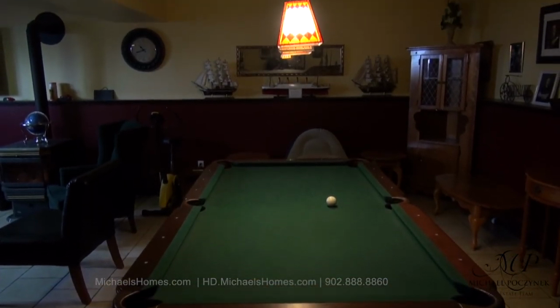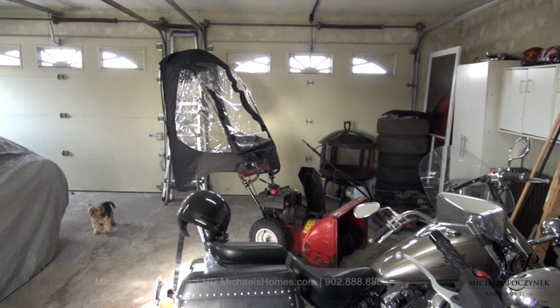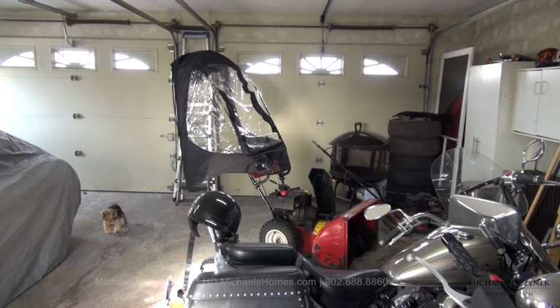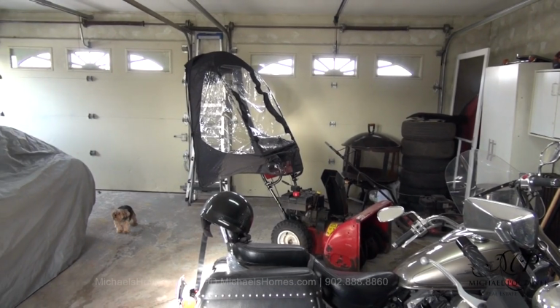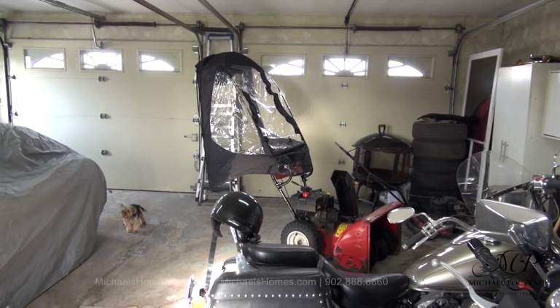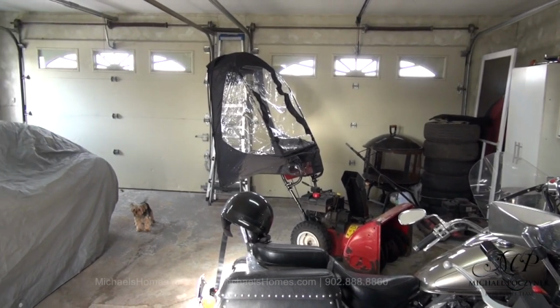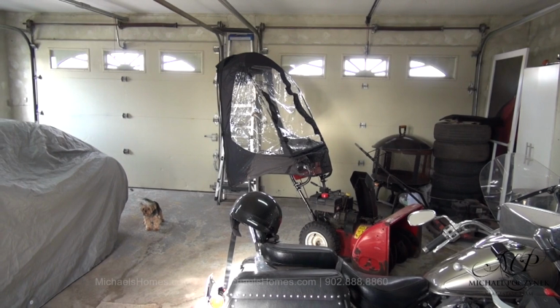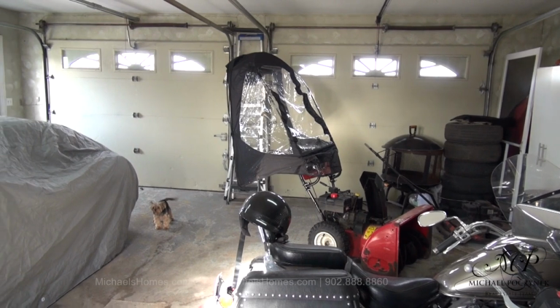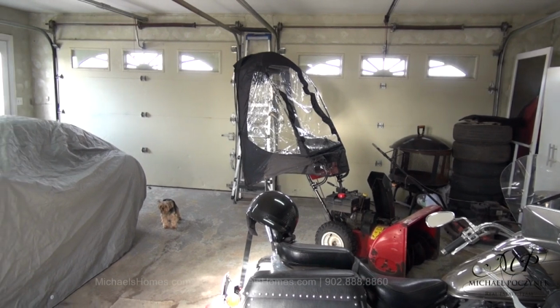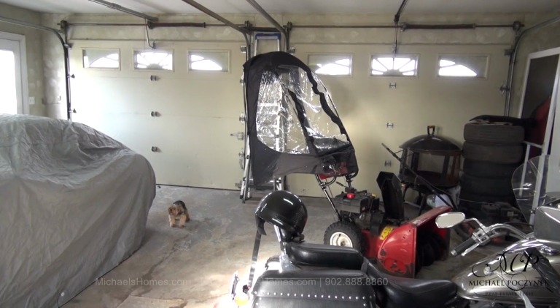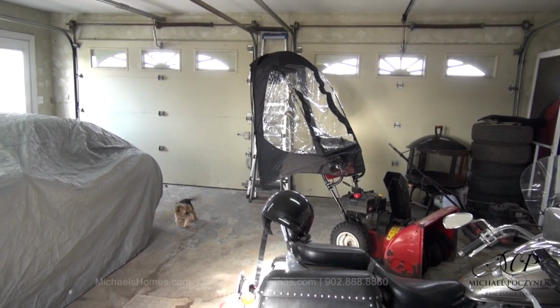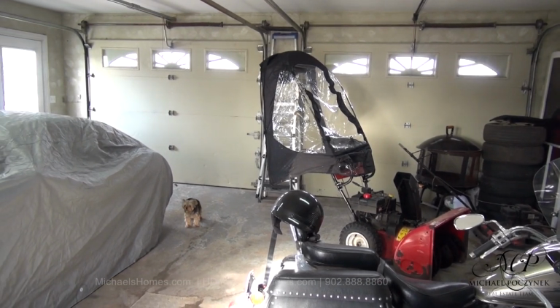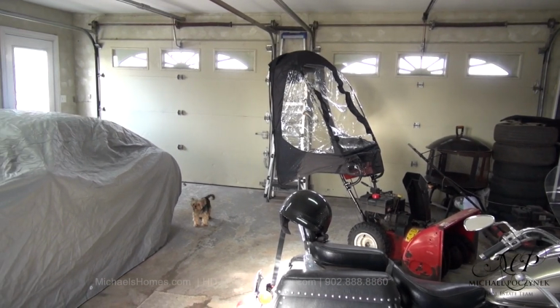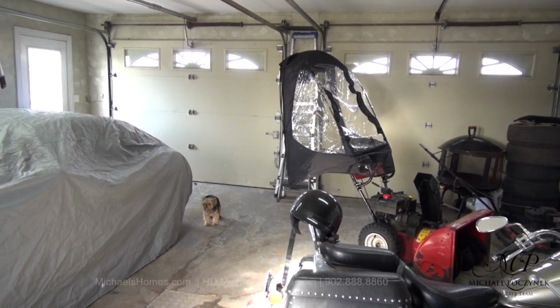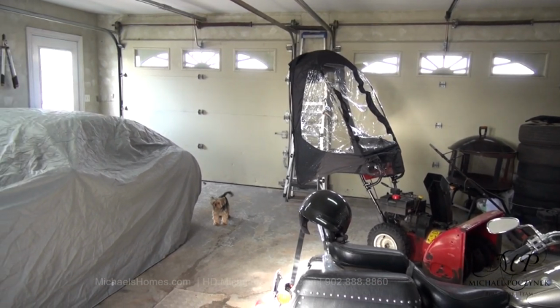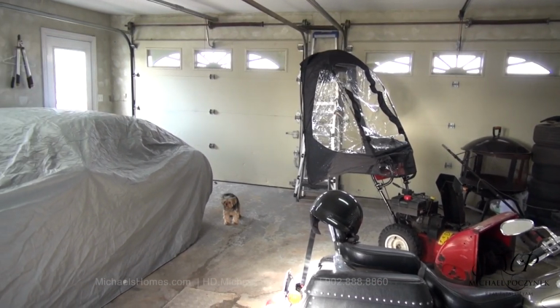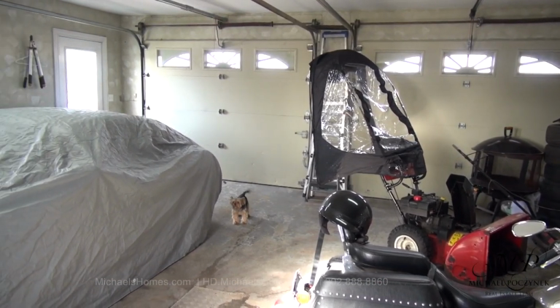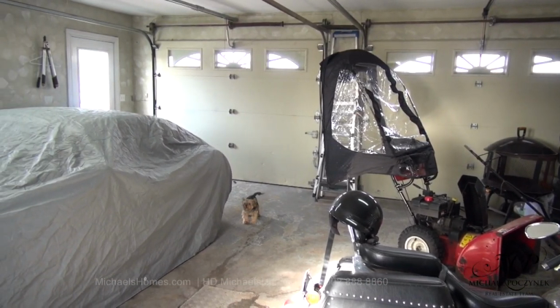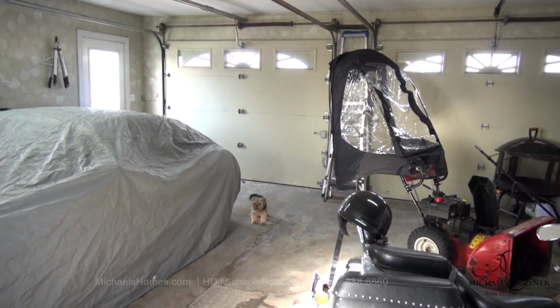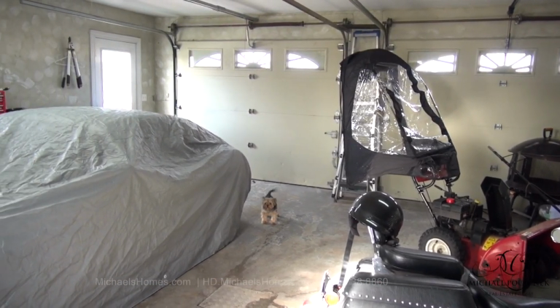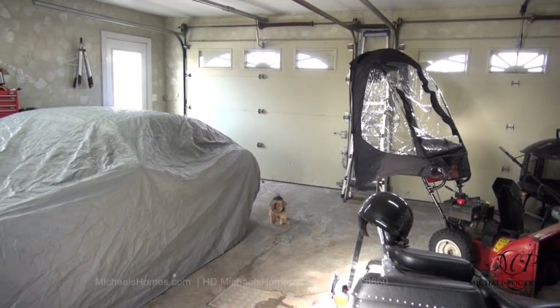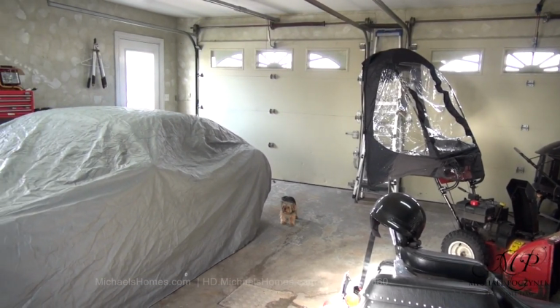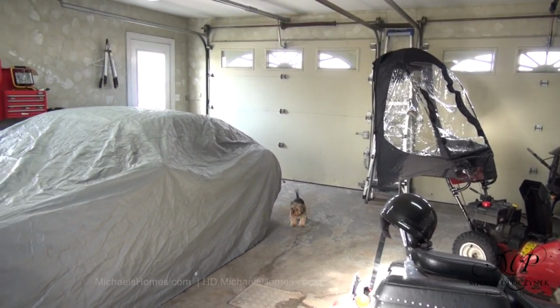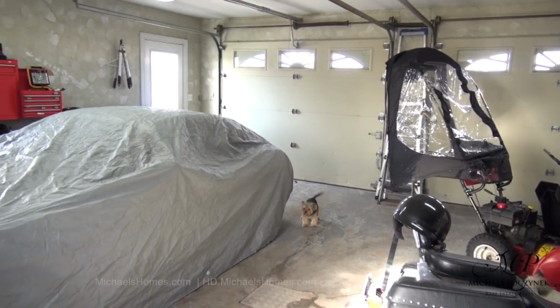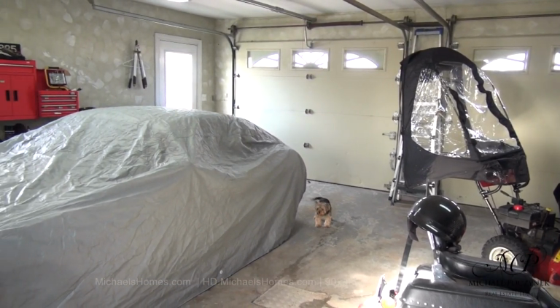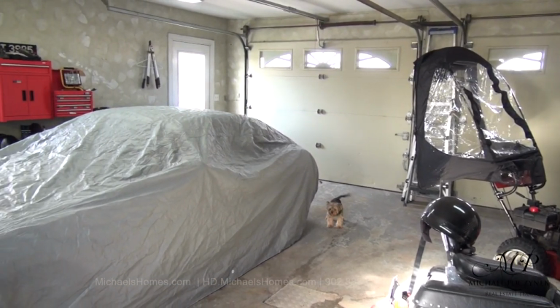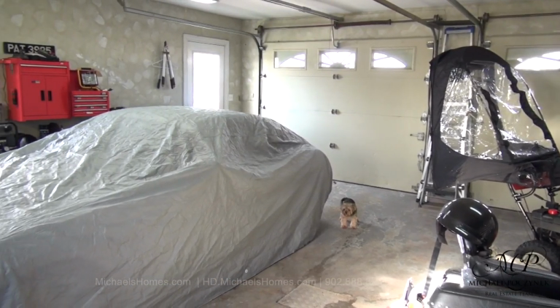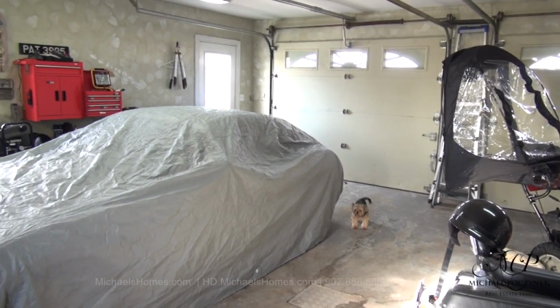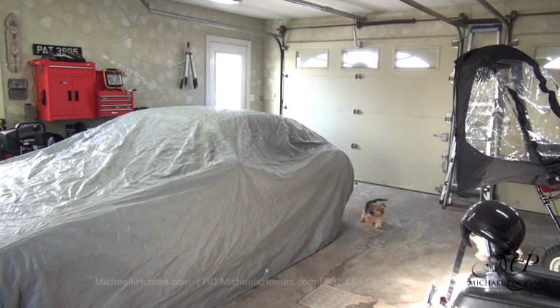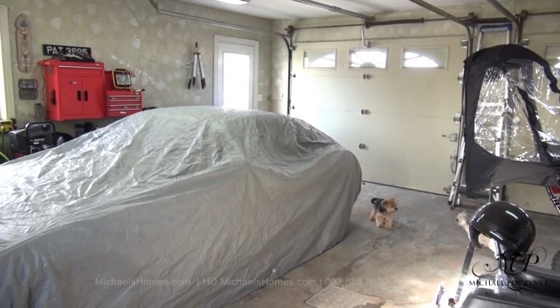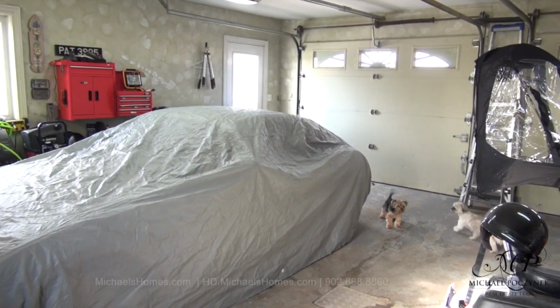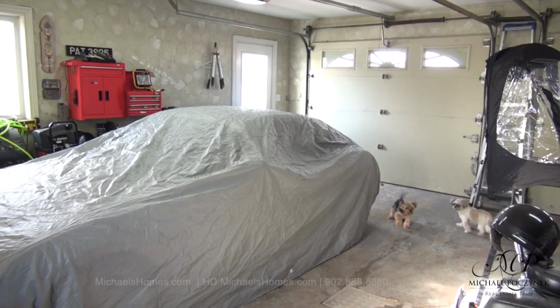And lastly, we have a heated double car garage, complete with puppies.